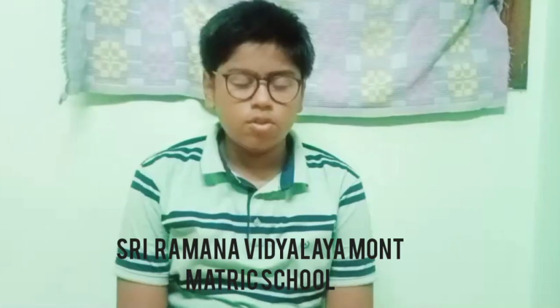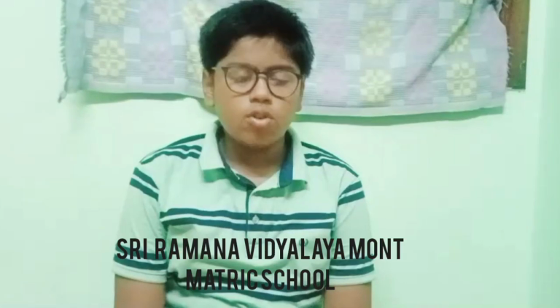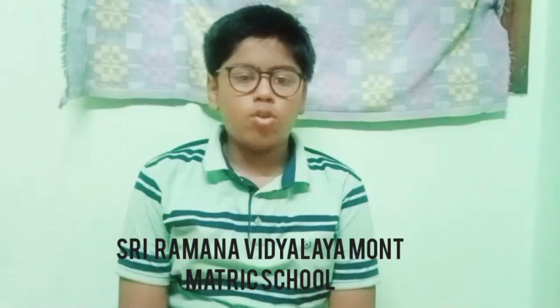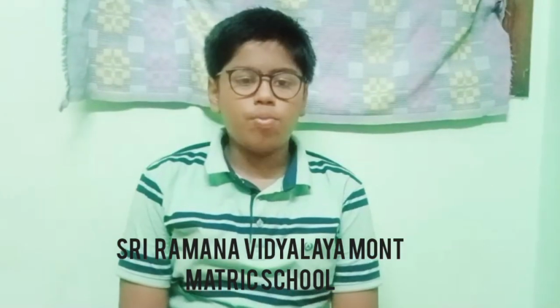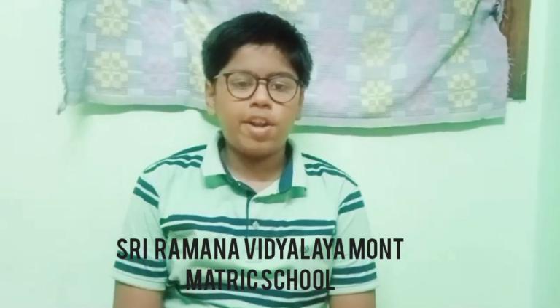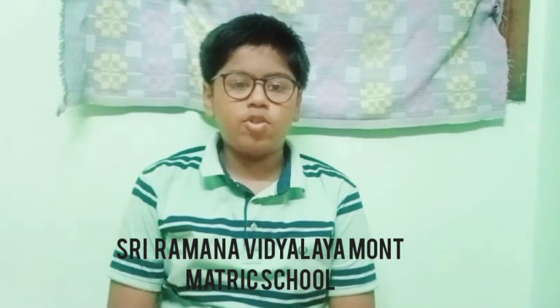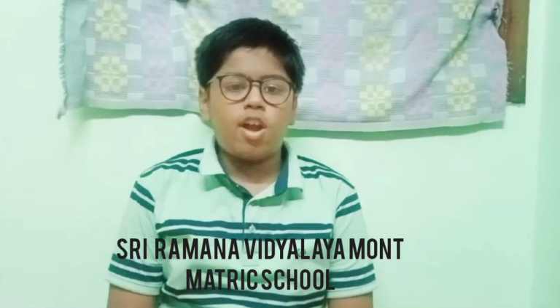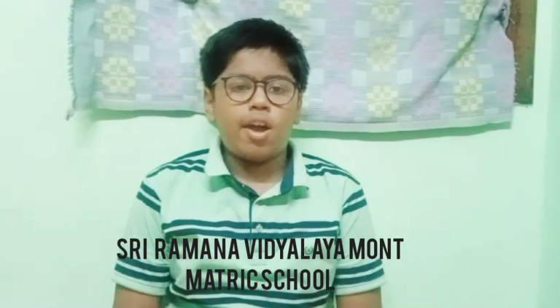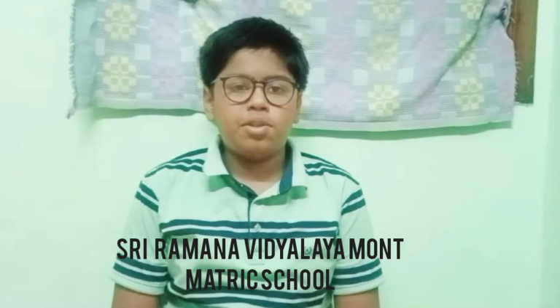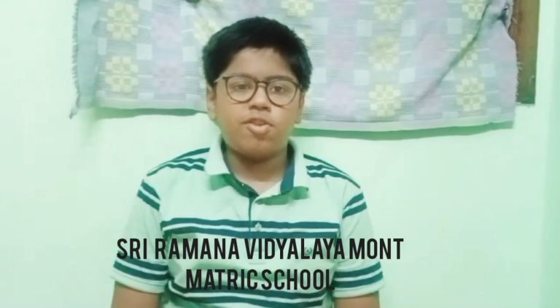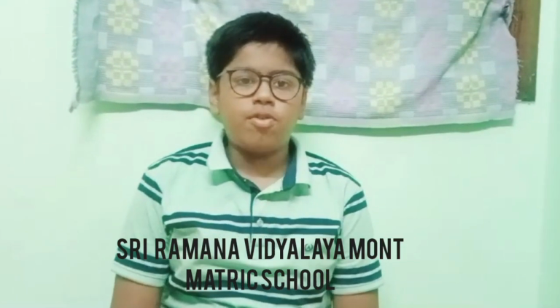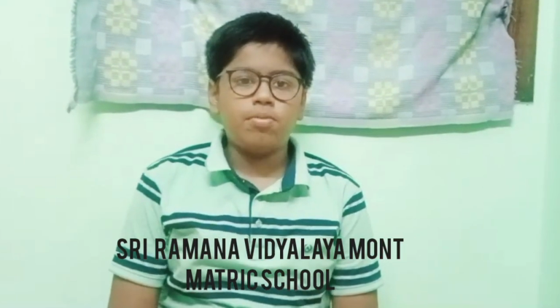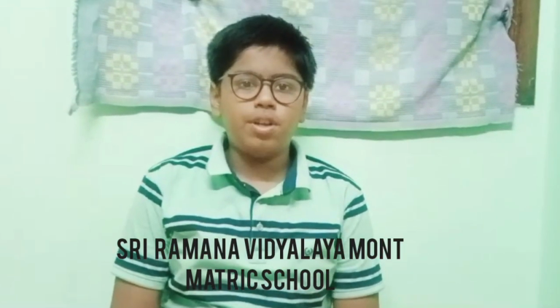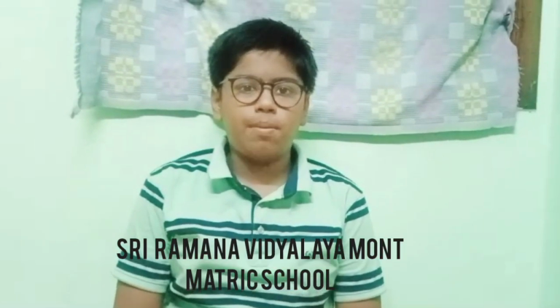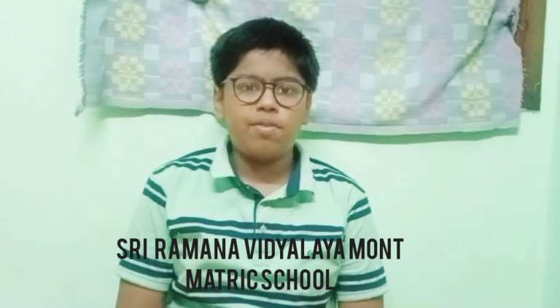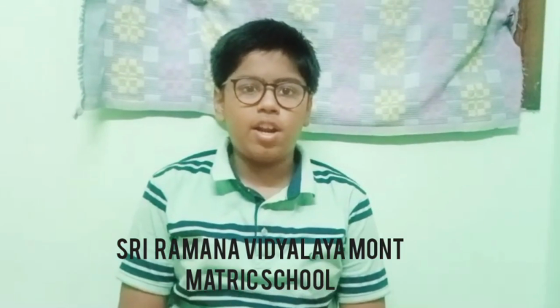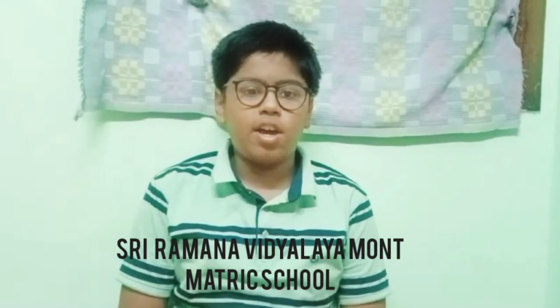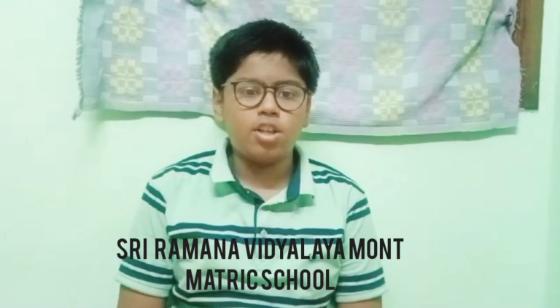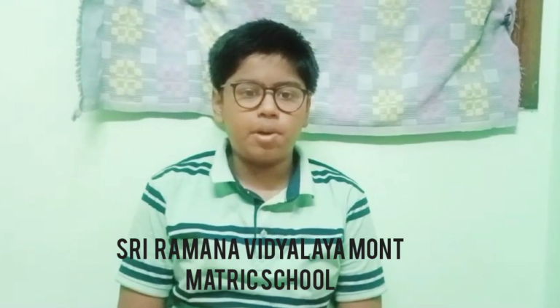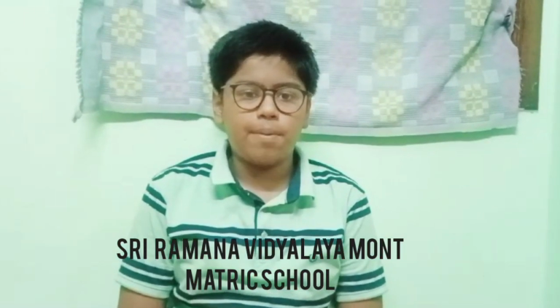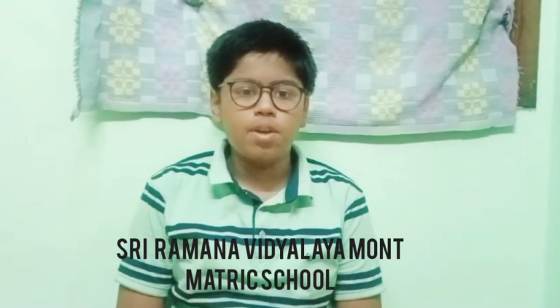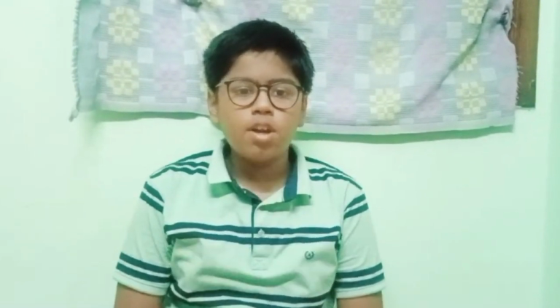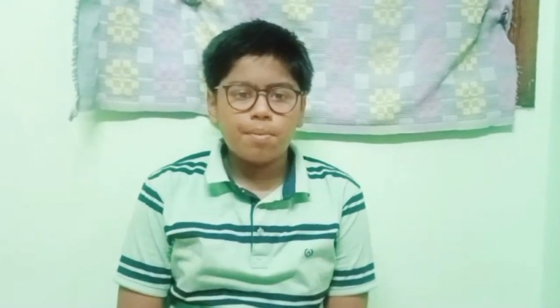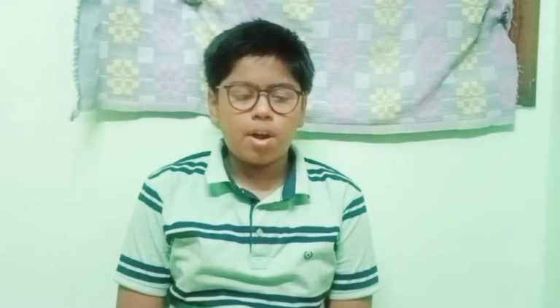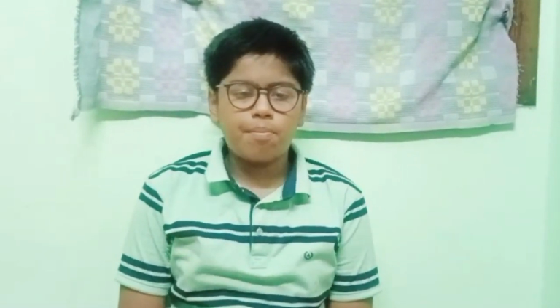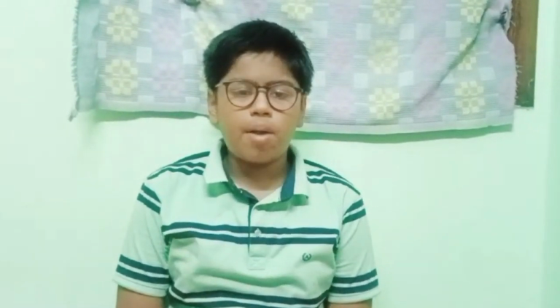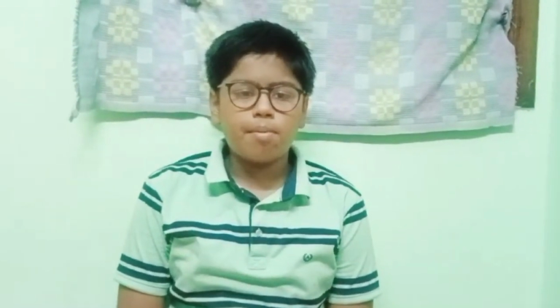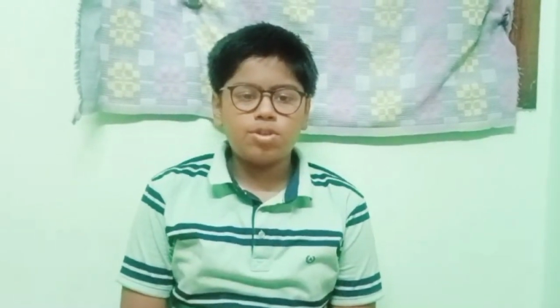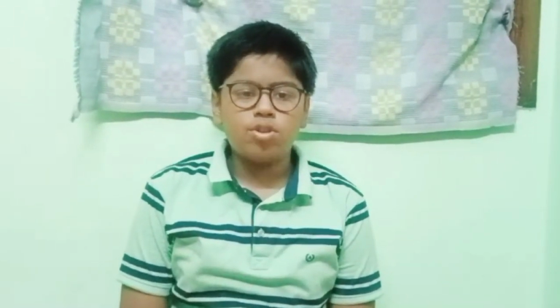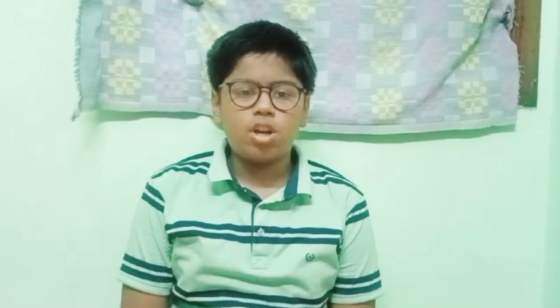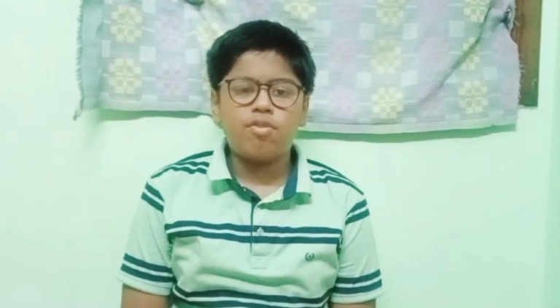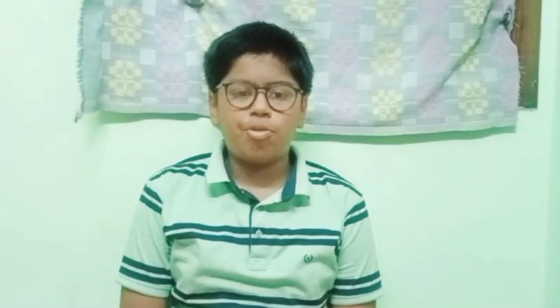Good morning to all. I am Chathir from Sri Ramana, and here I am Raja Valiya. We will discuss the problem and solution of our project.